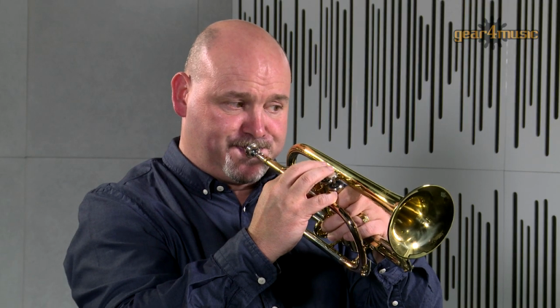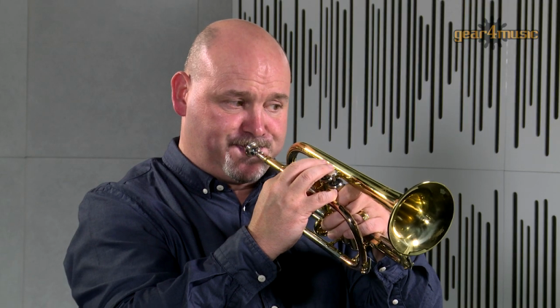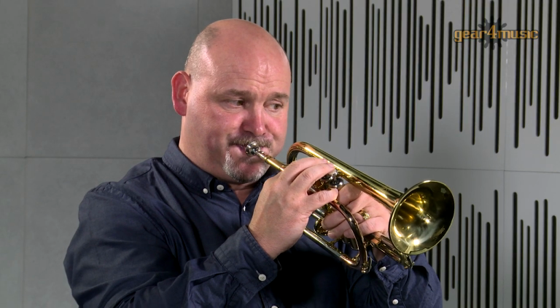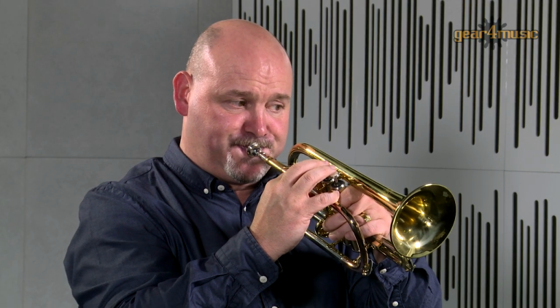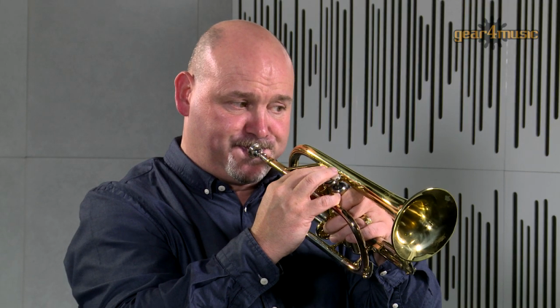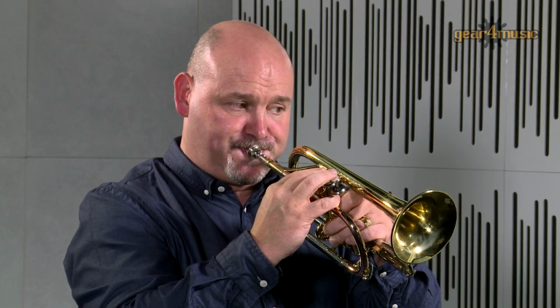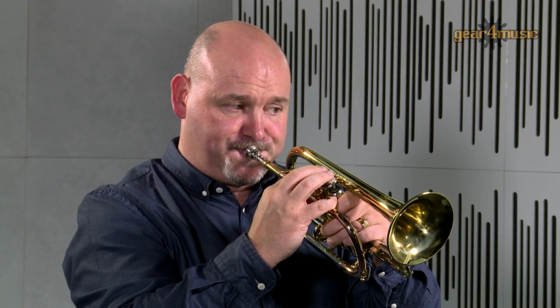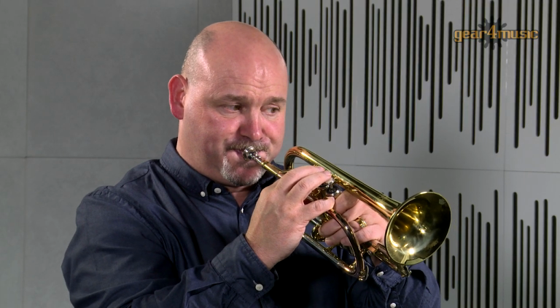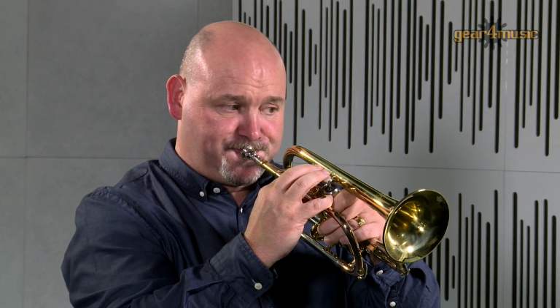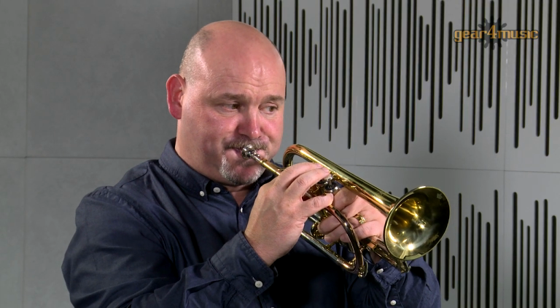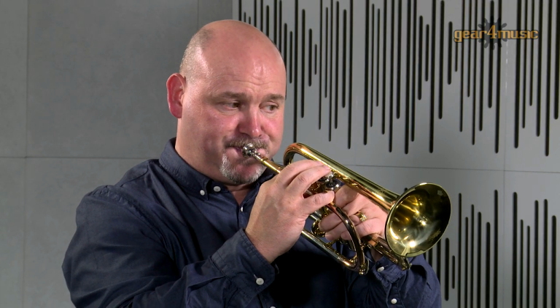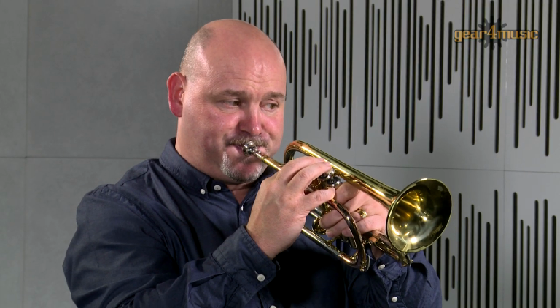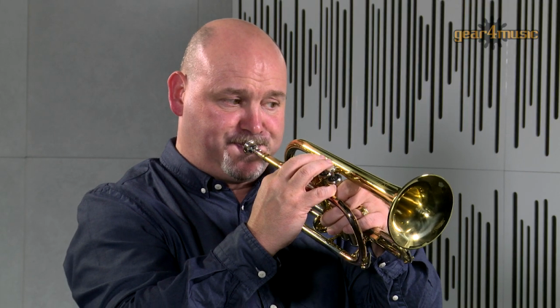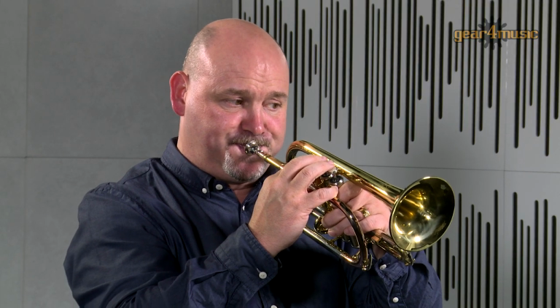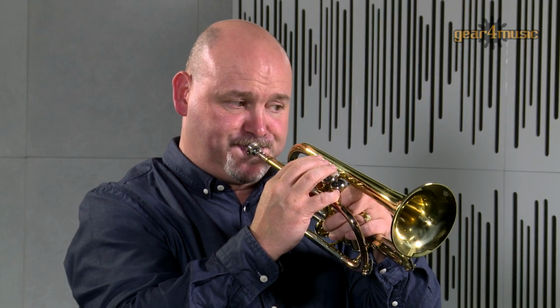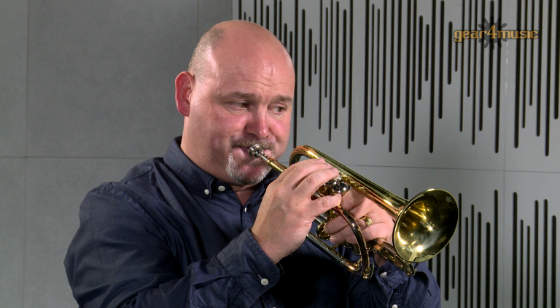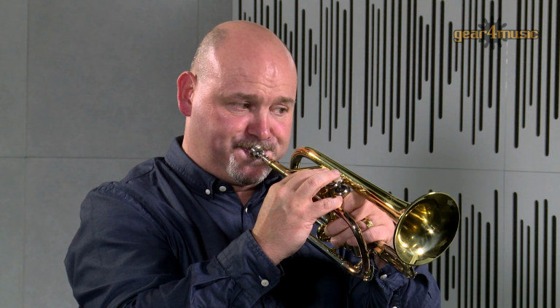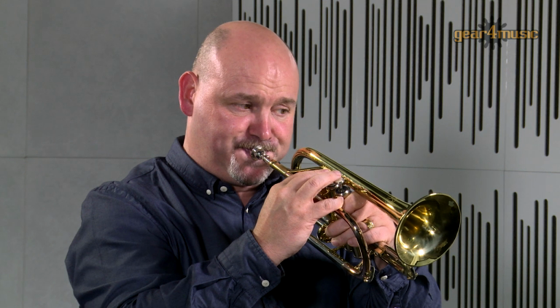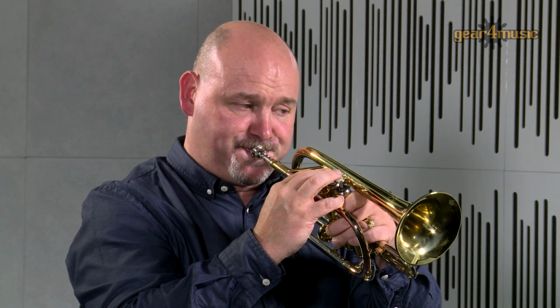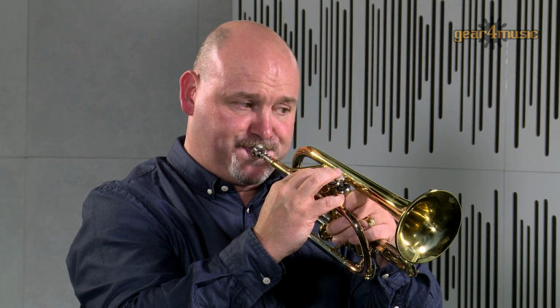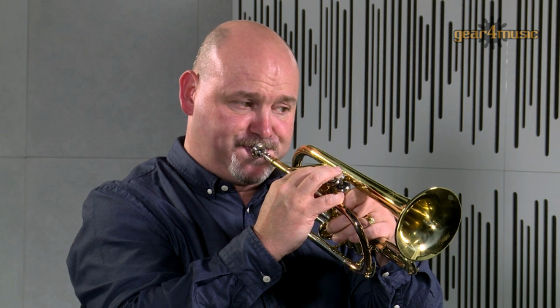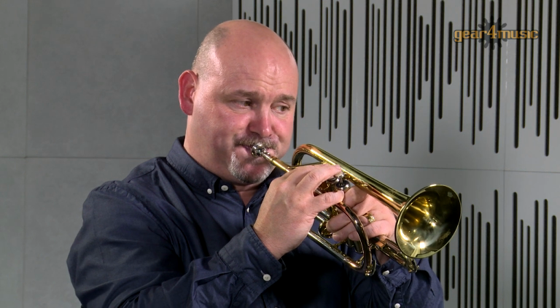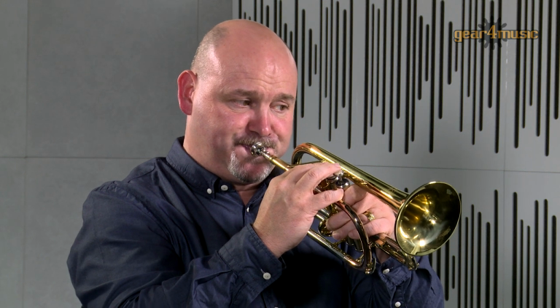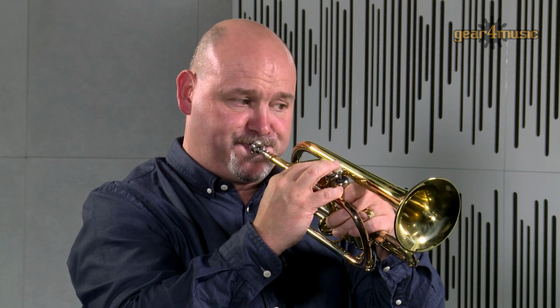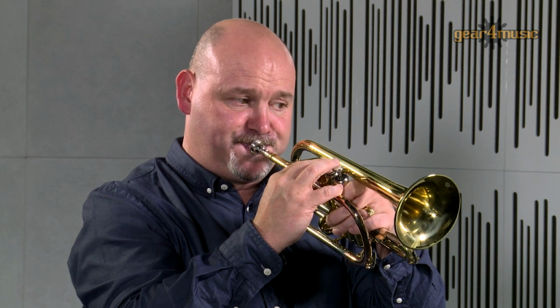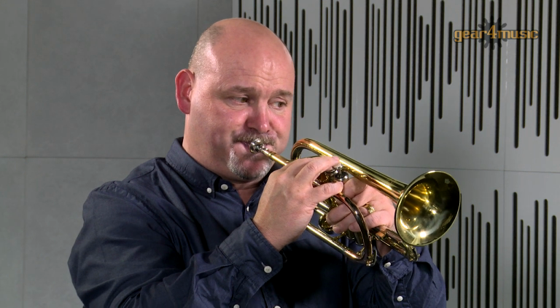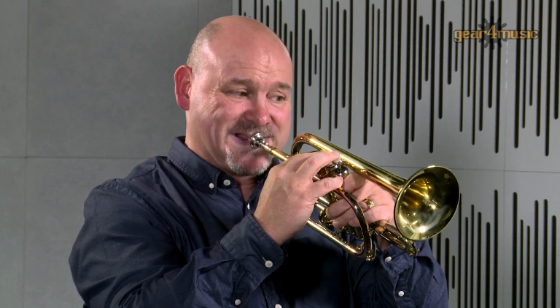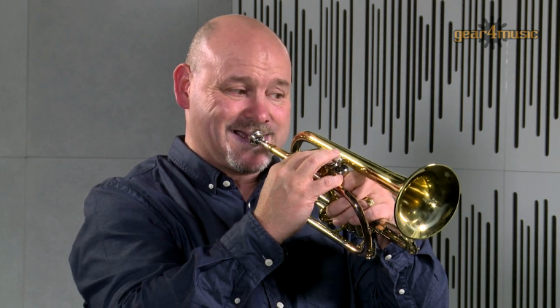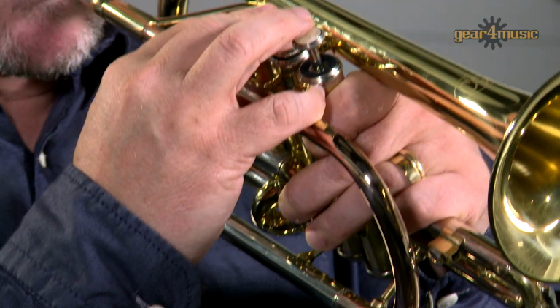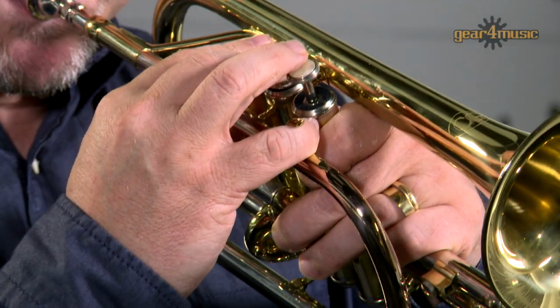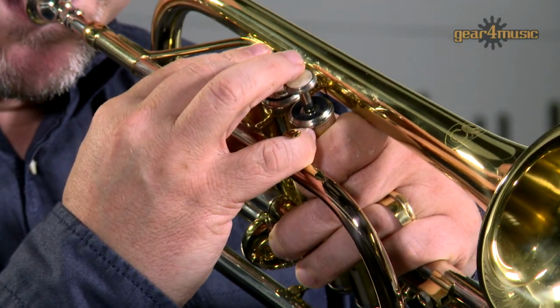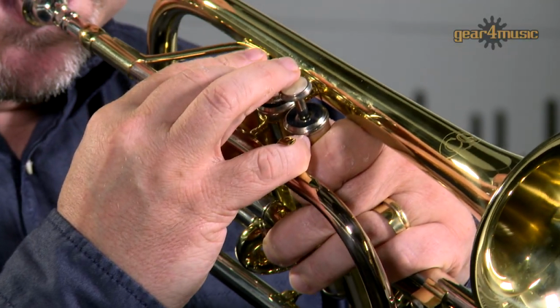For more information on this exclusive cornet, please visit our website. Thanks for watching.